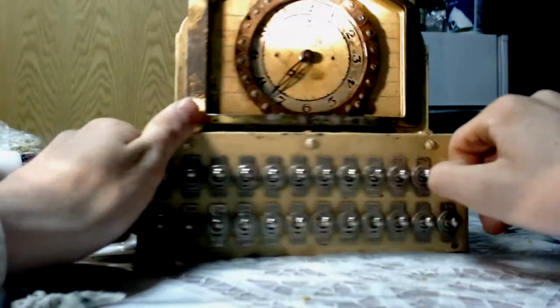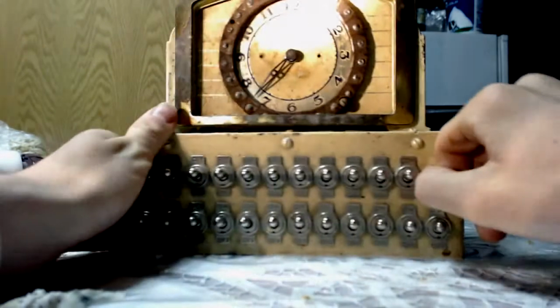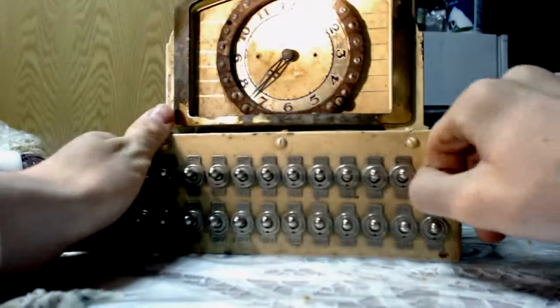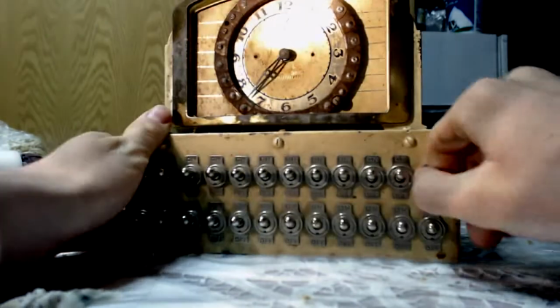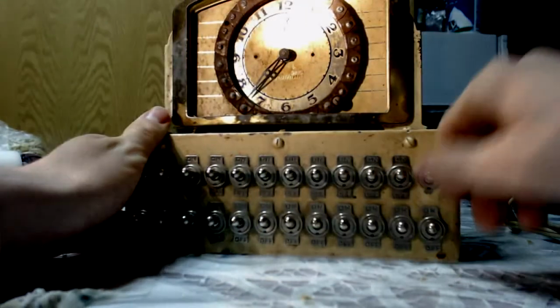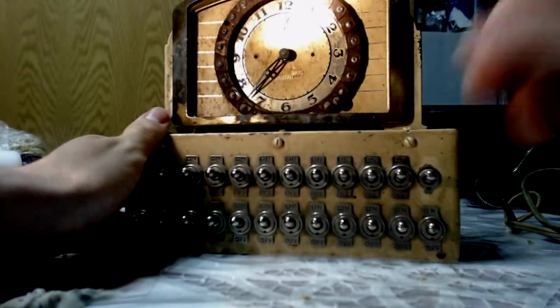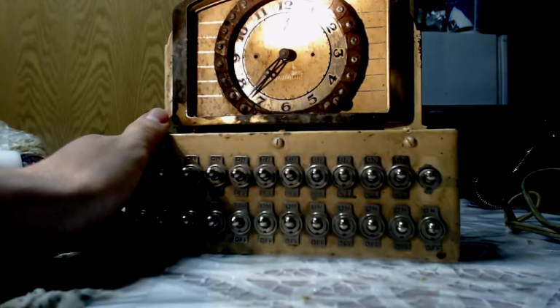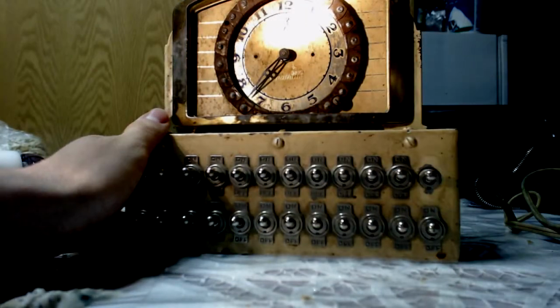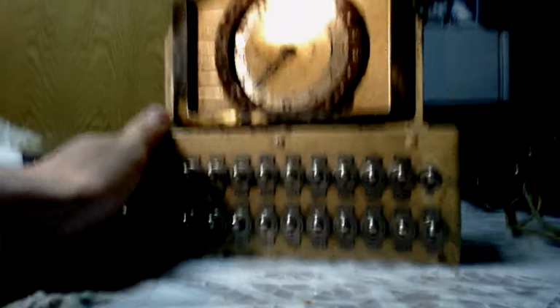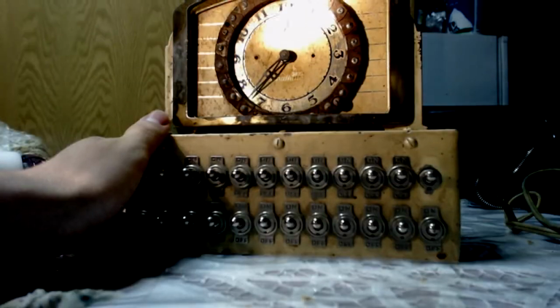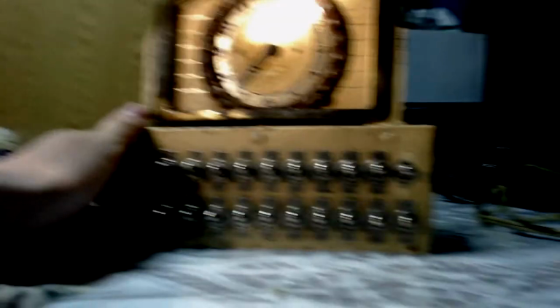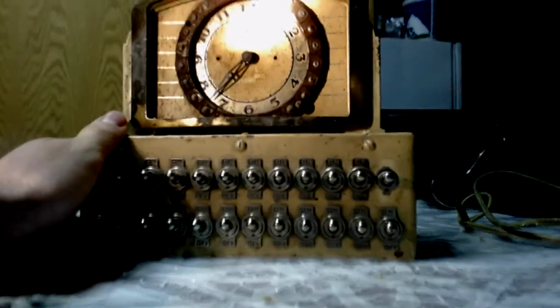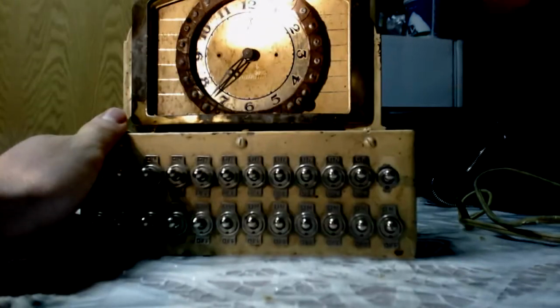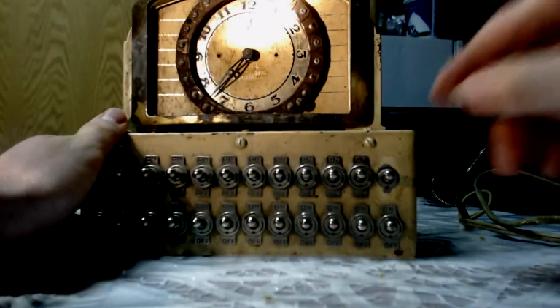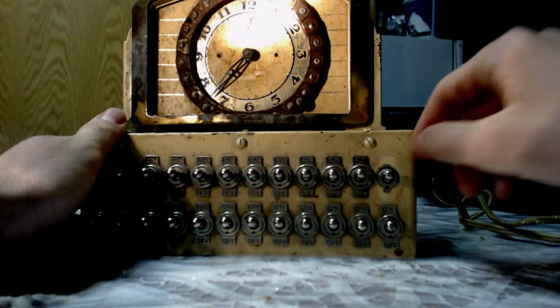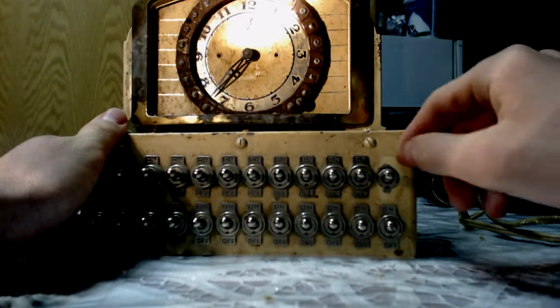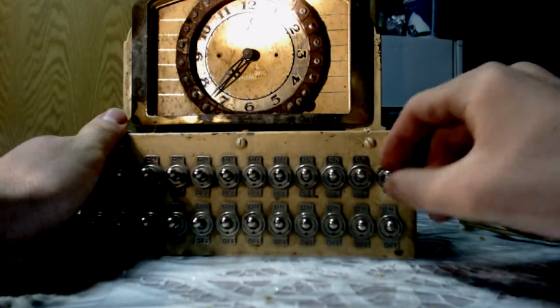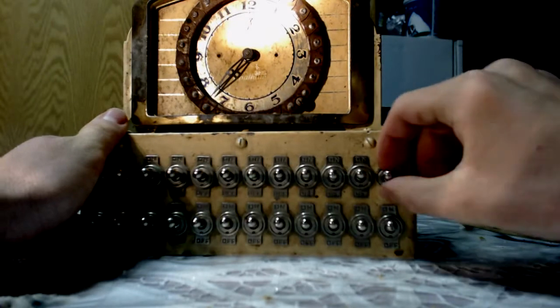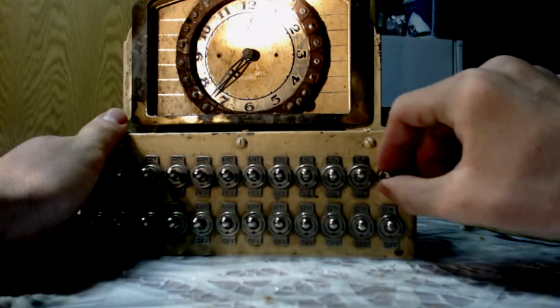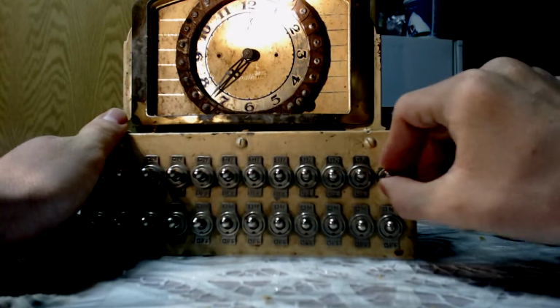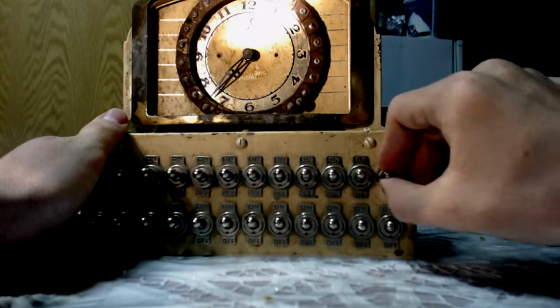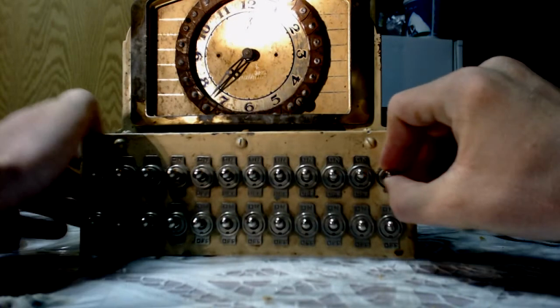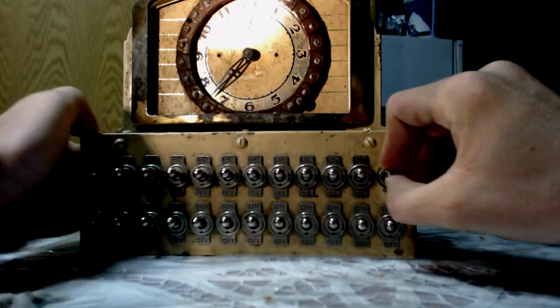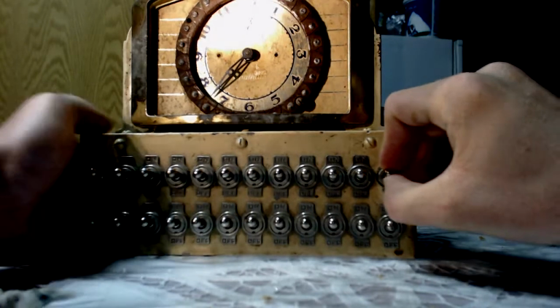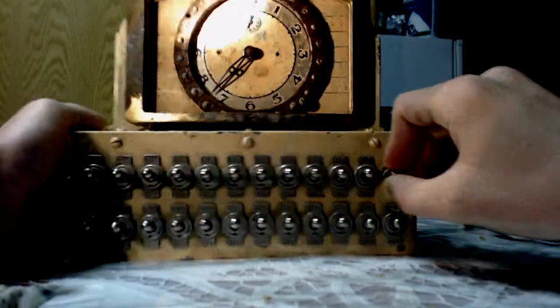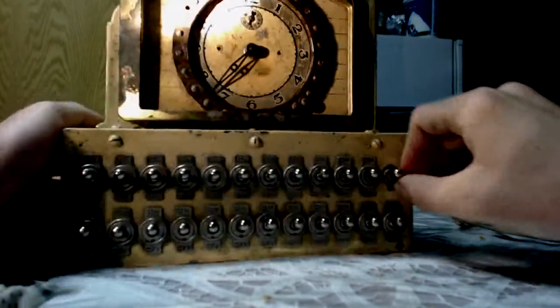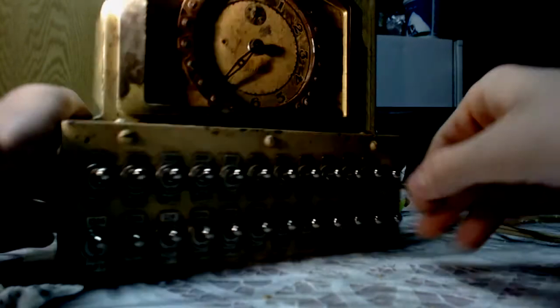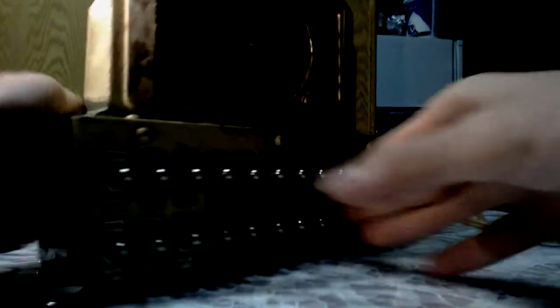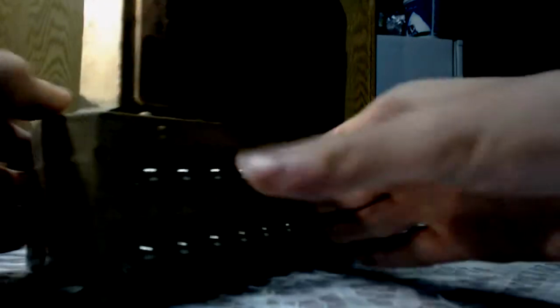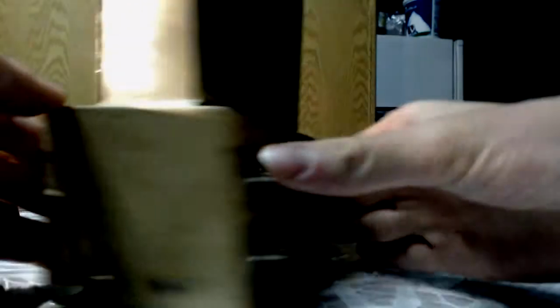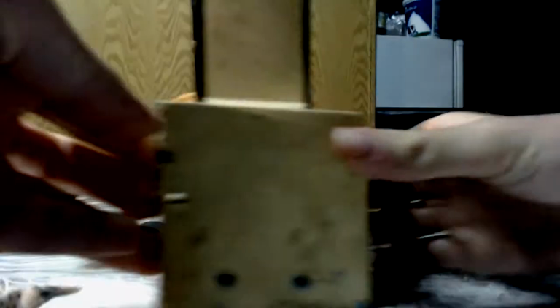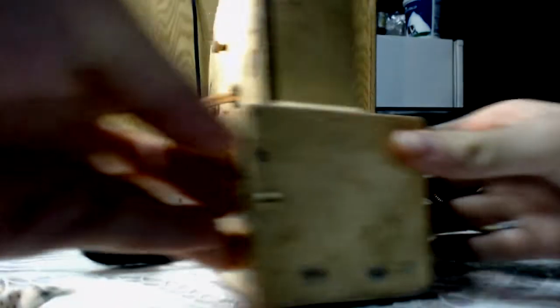The other thing missing on the front here is the screw-on for this knob here, which I will show you on the back.